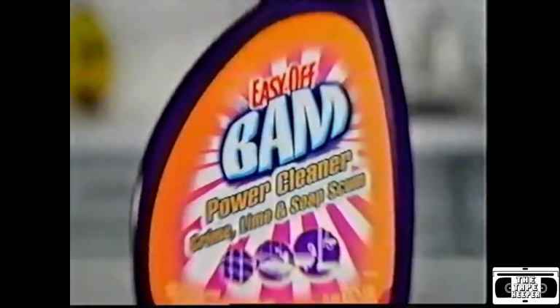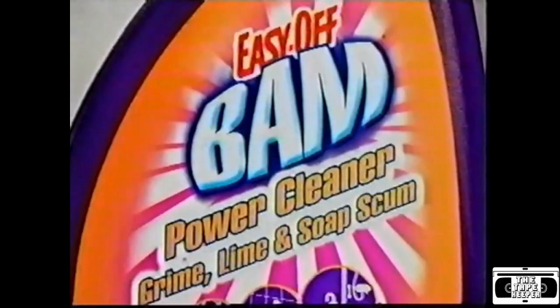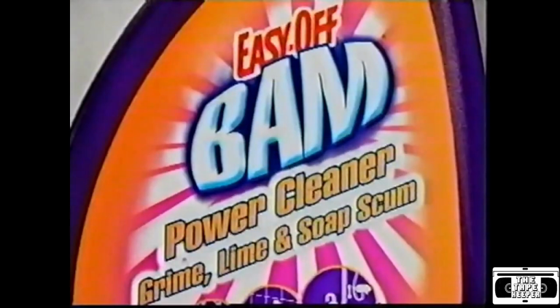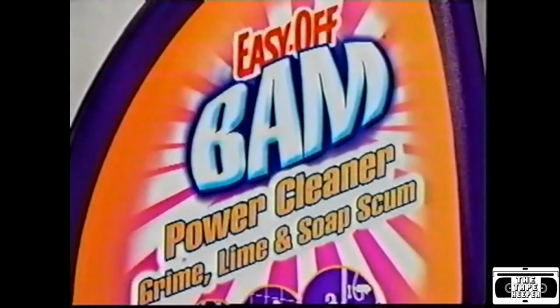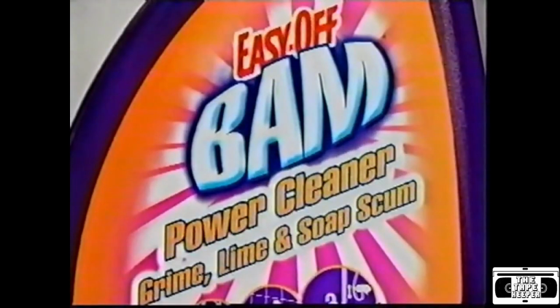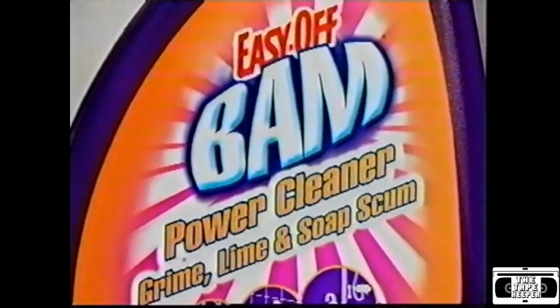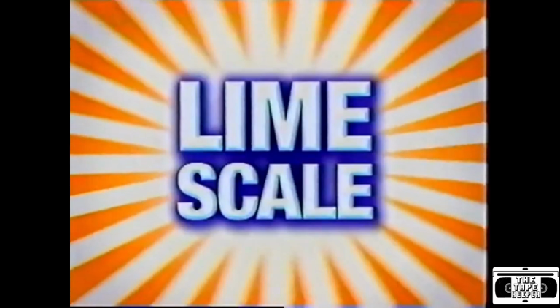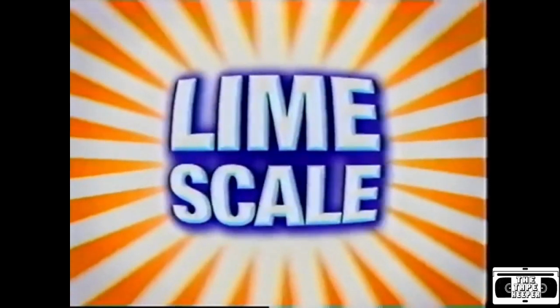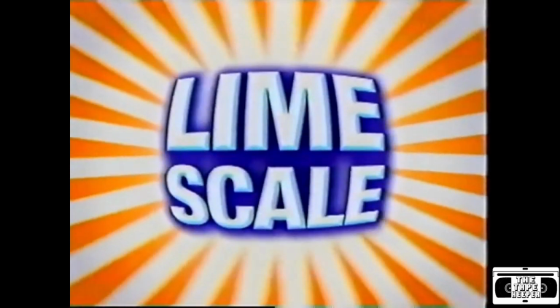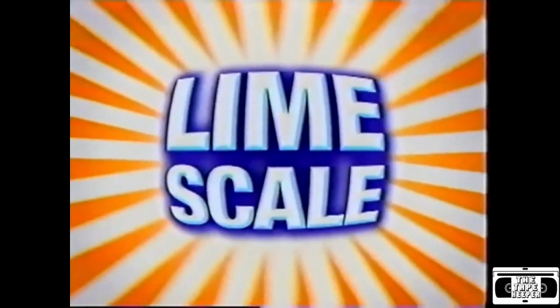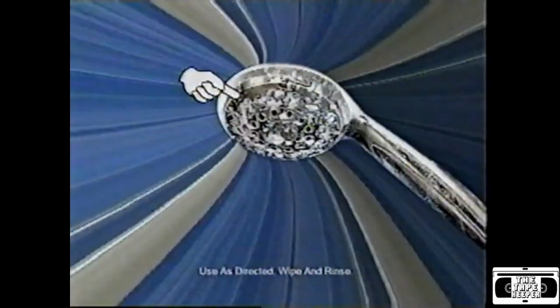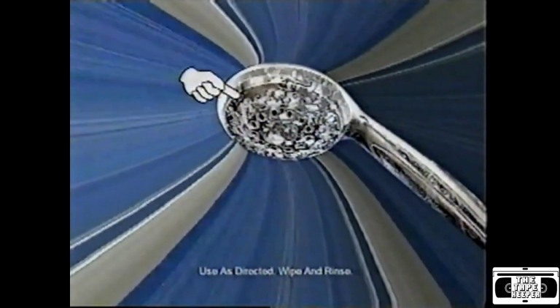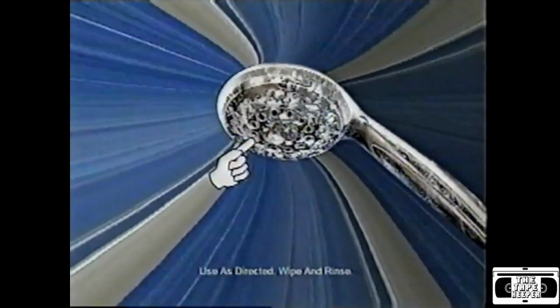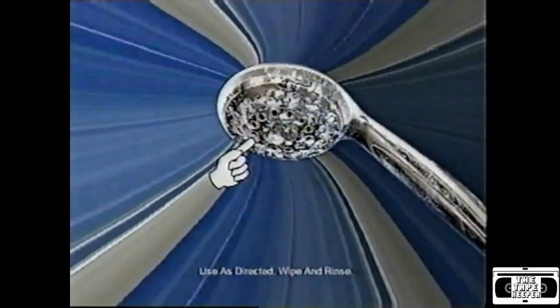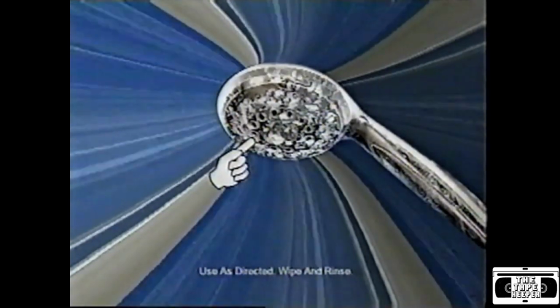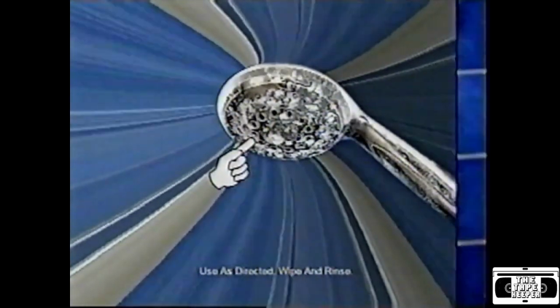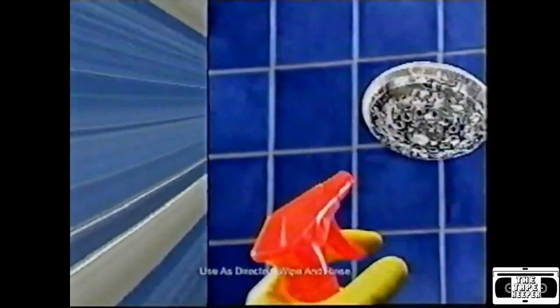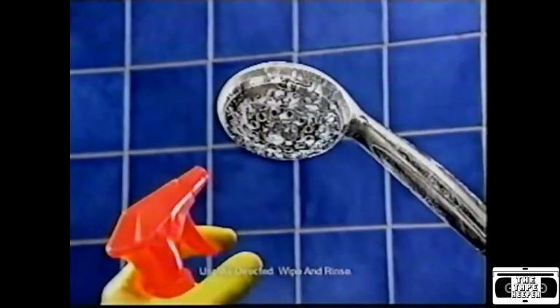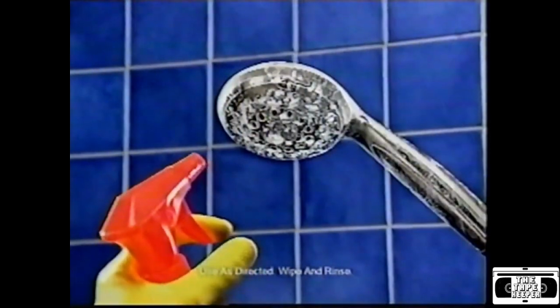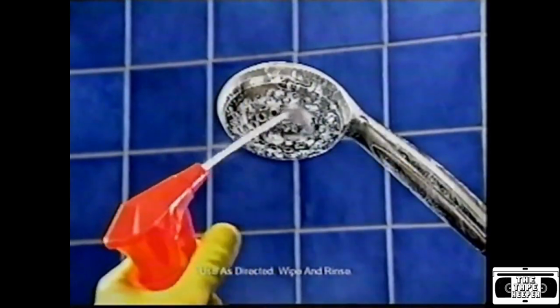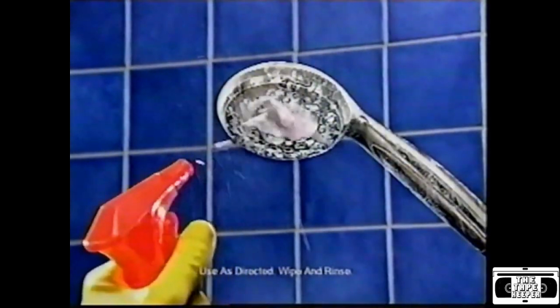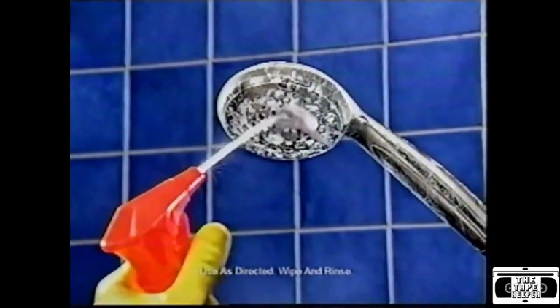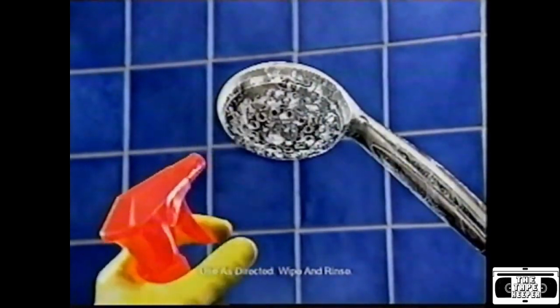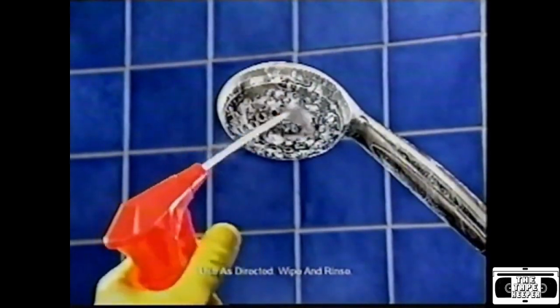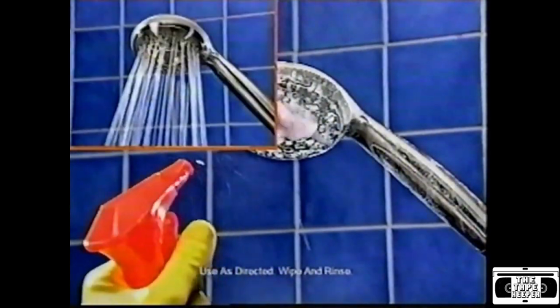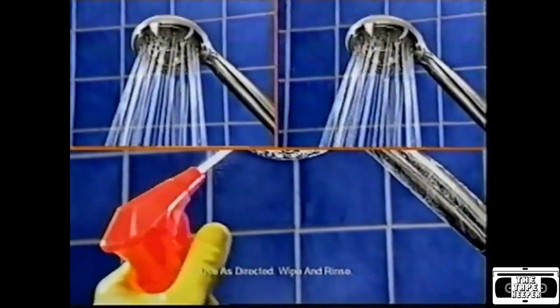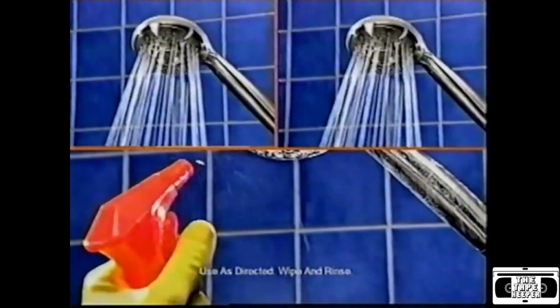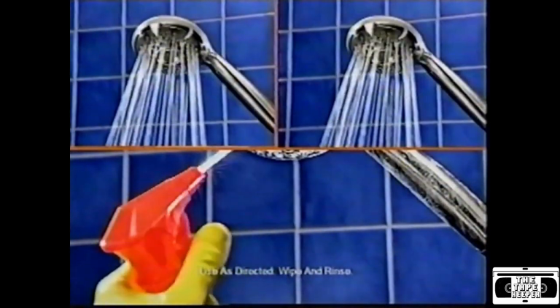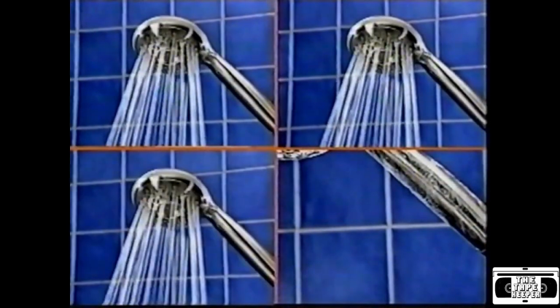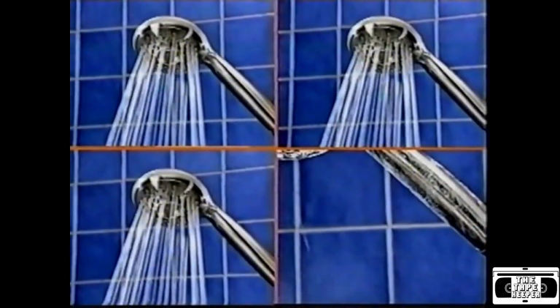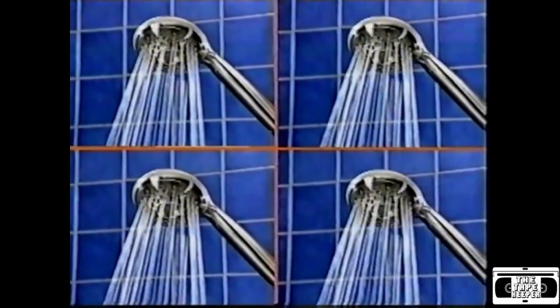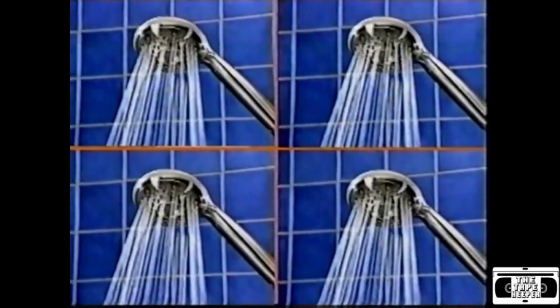It even has the power to remove limescale. Just spray it on and look at that shine.